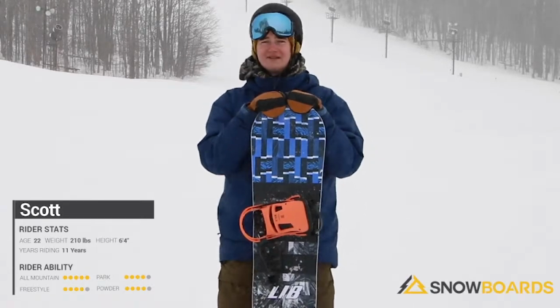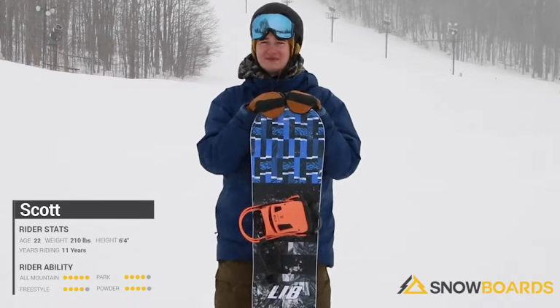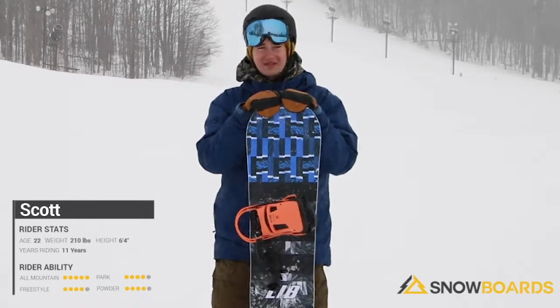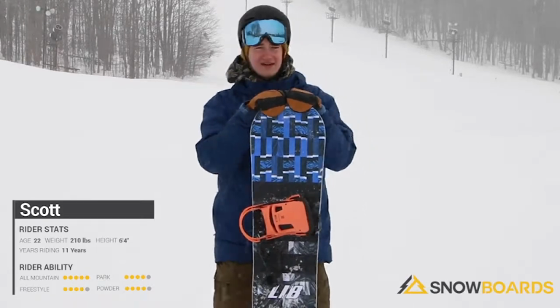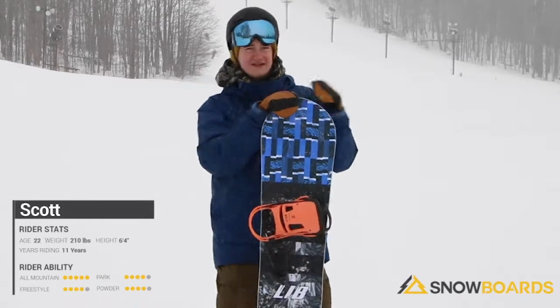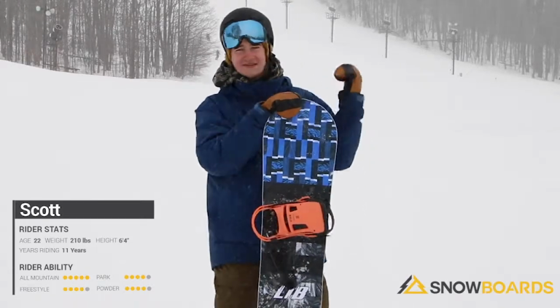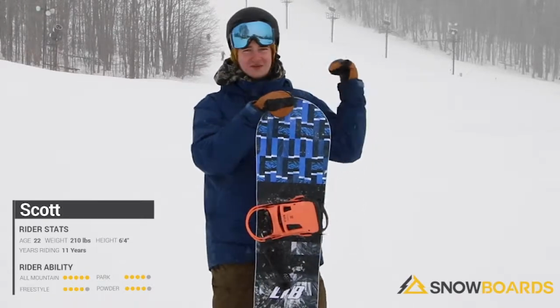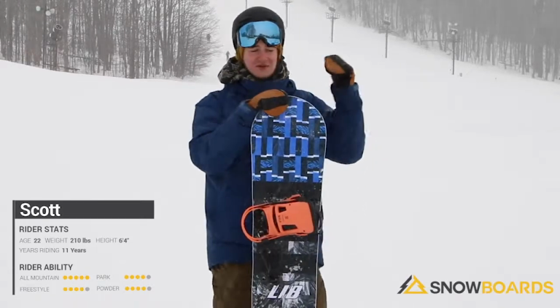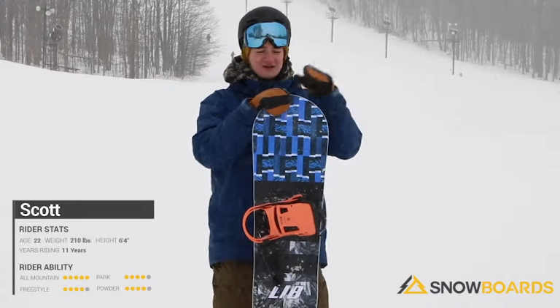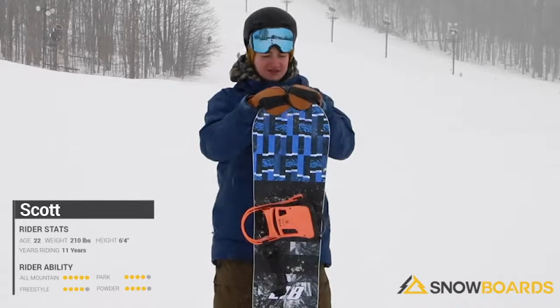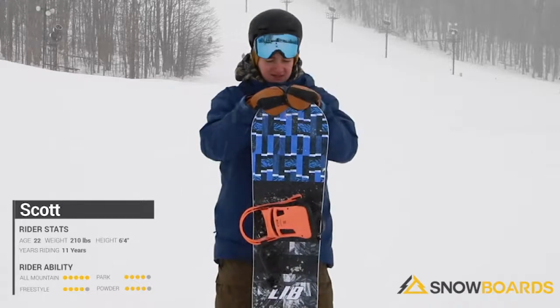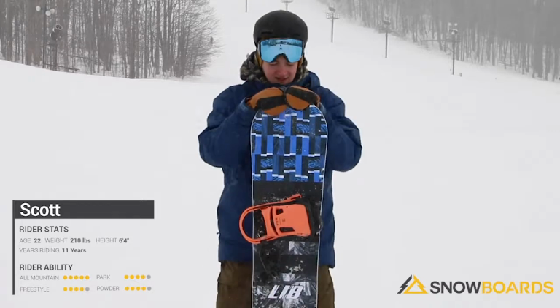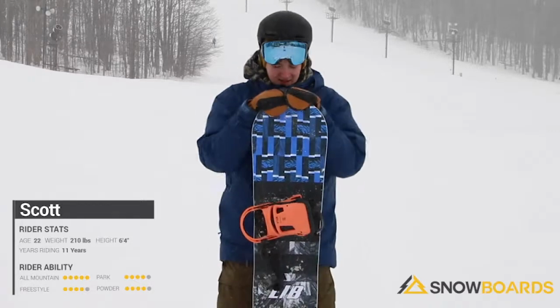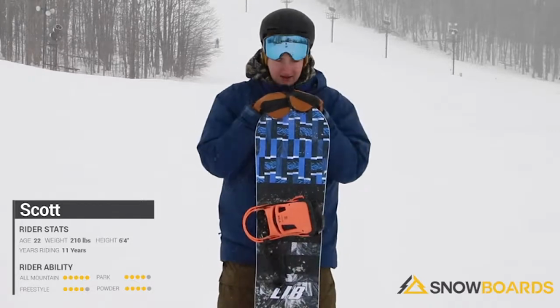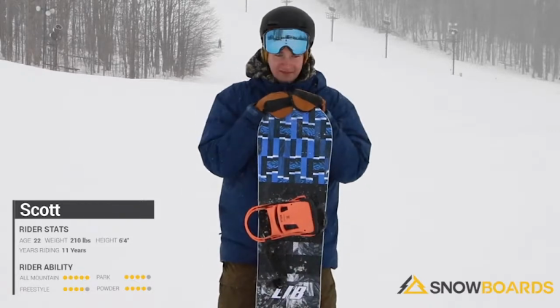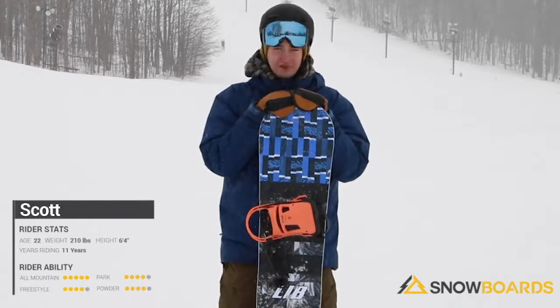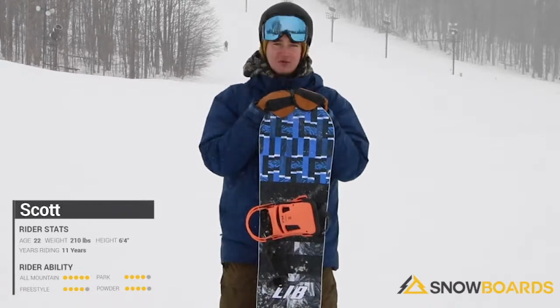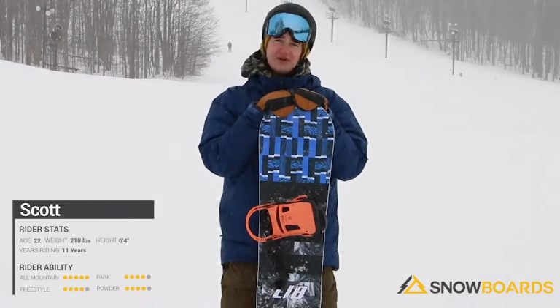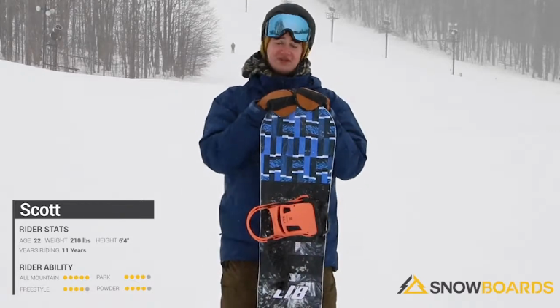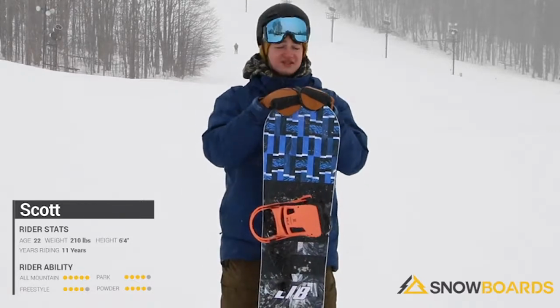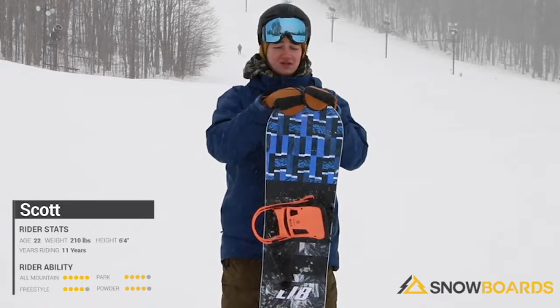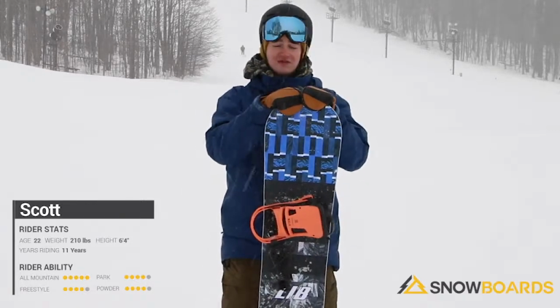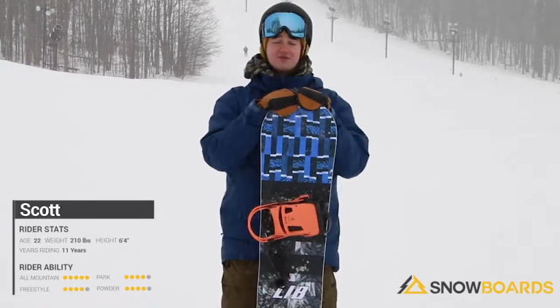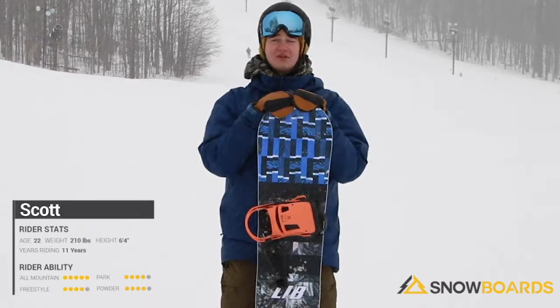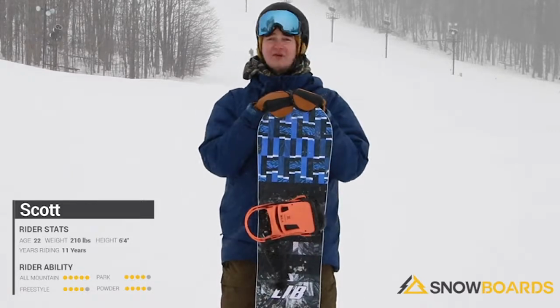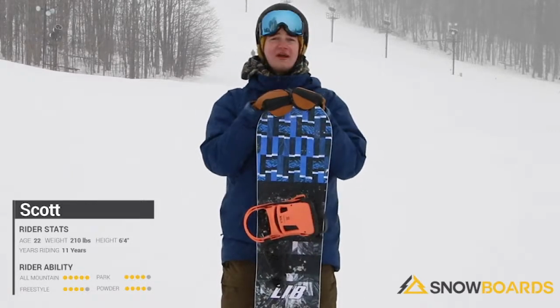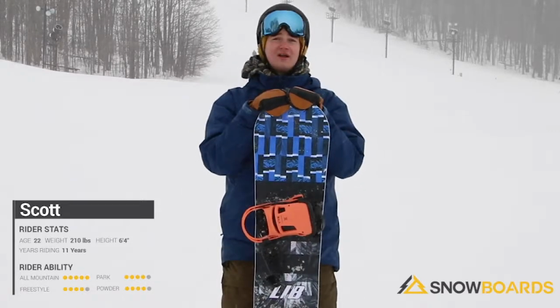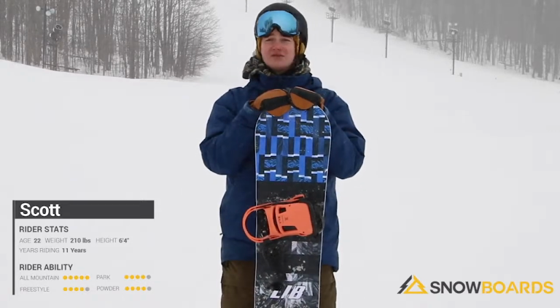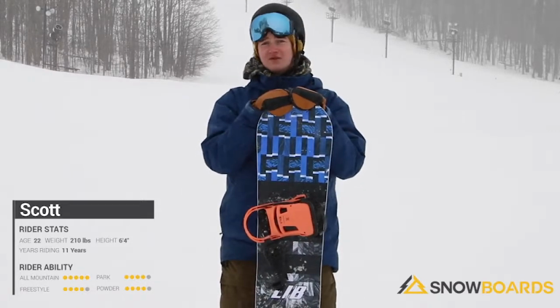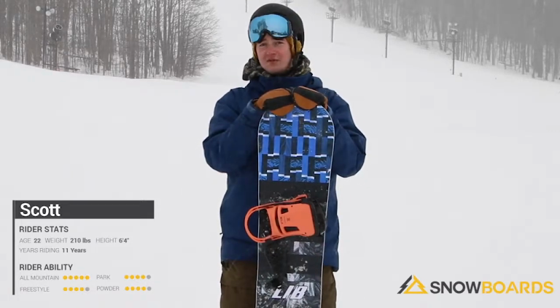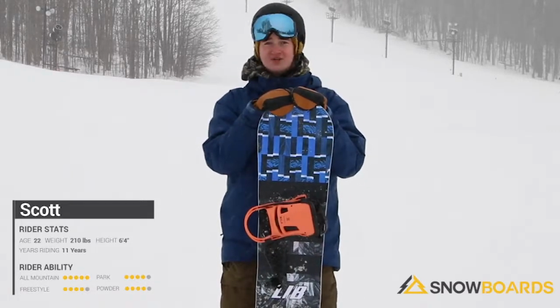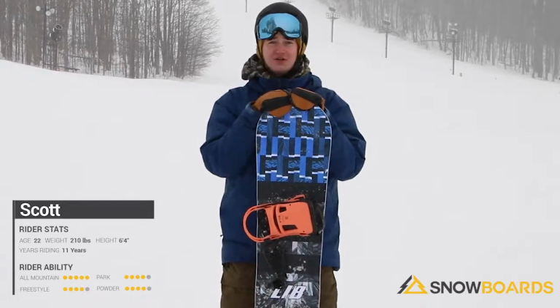I was hitting some side hits on some of these runs. Still runs really great on all these groomers too.